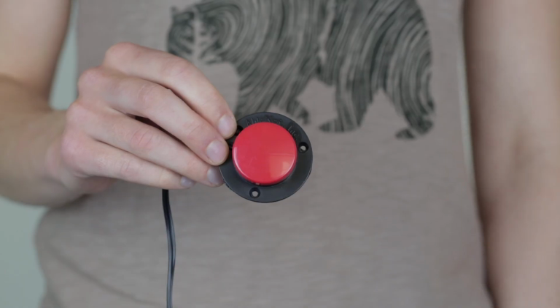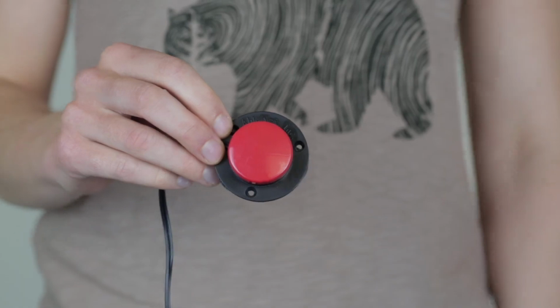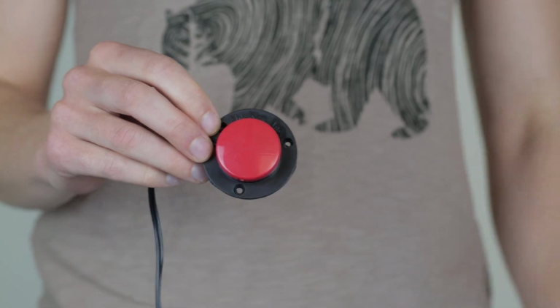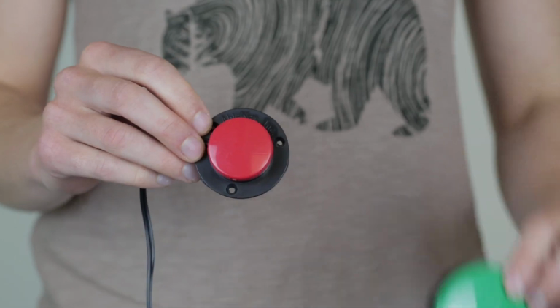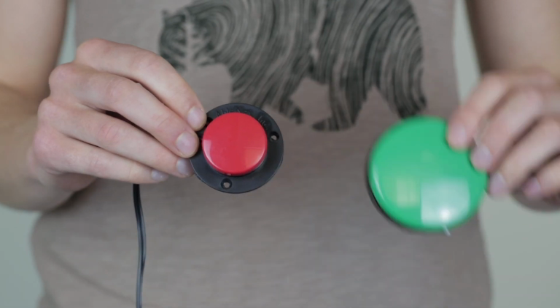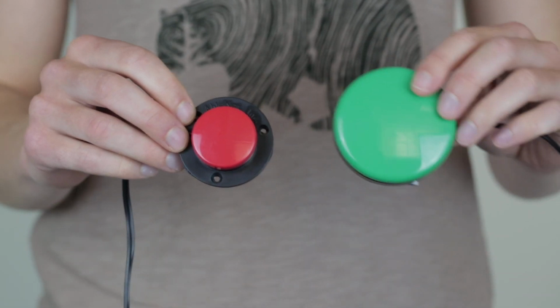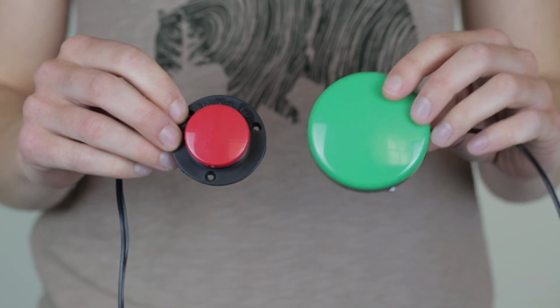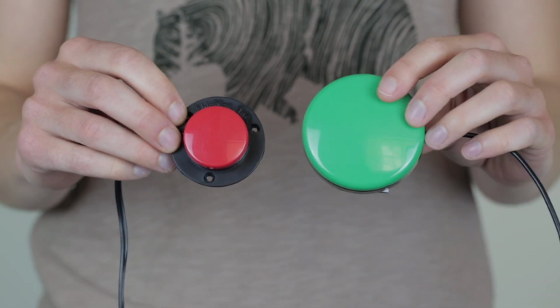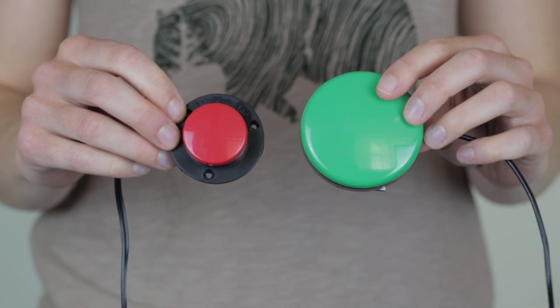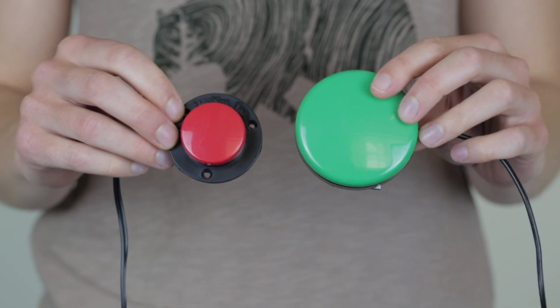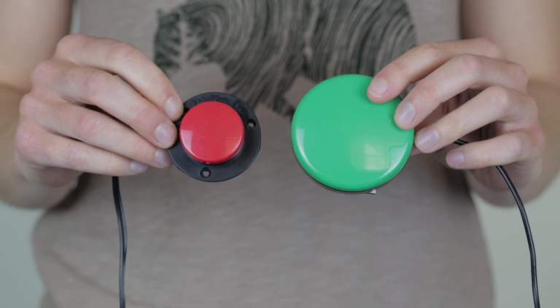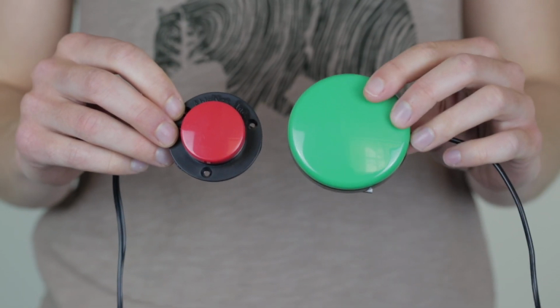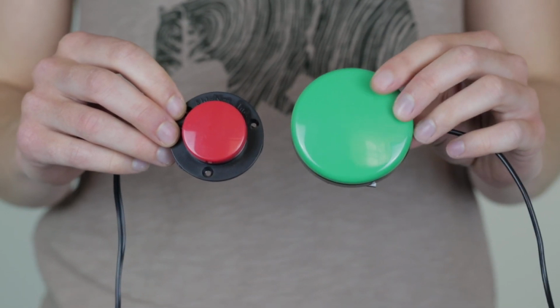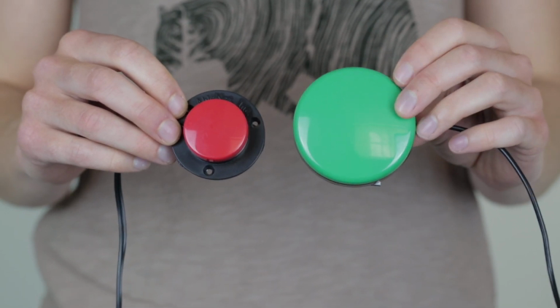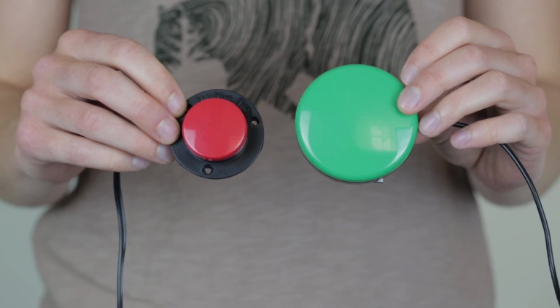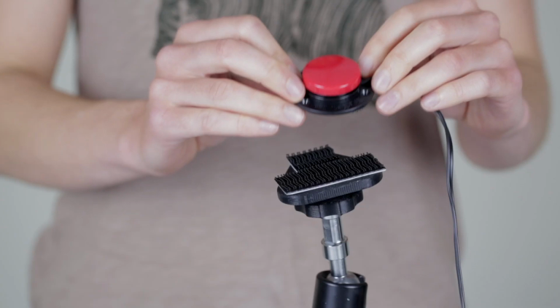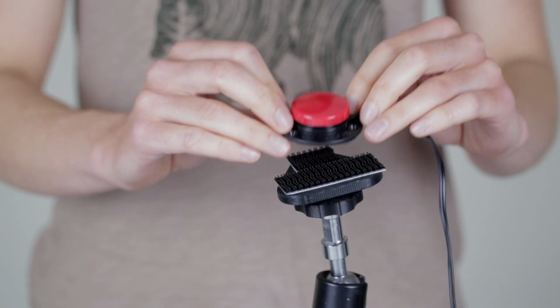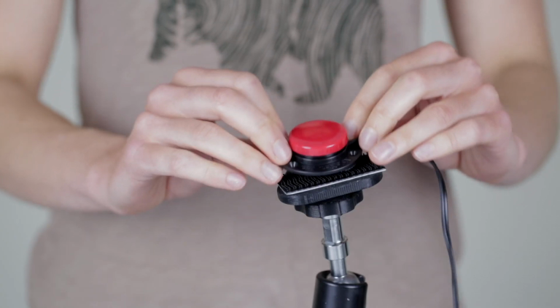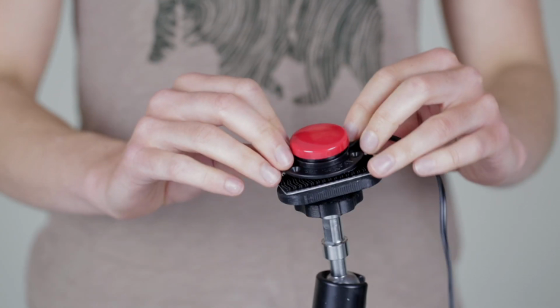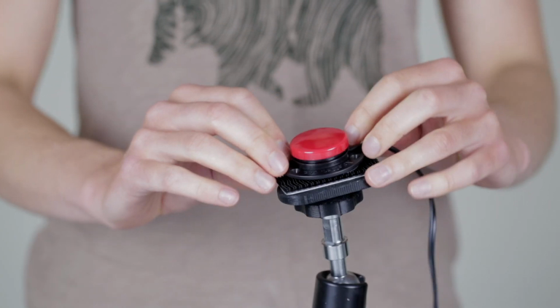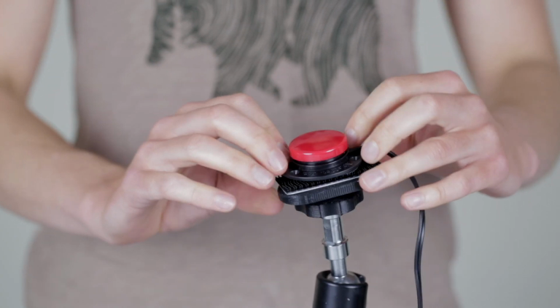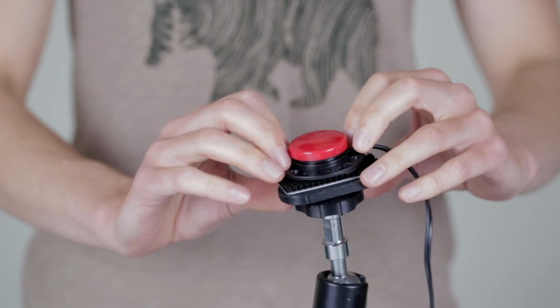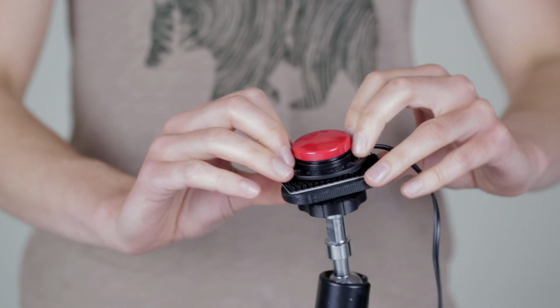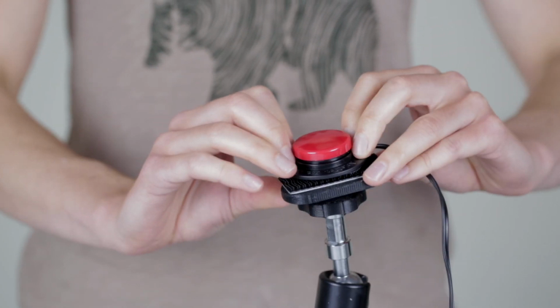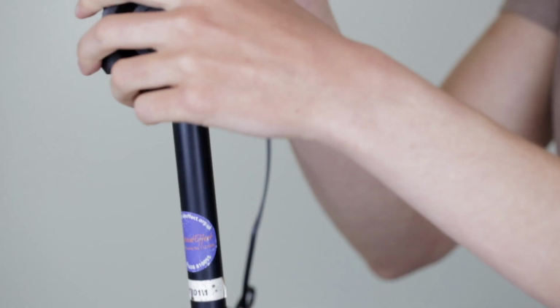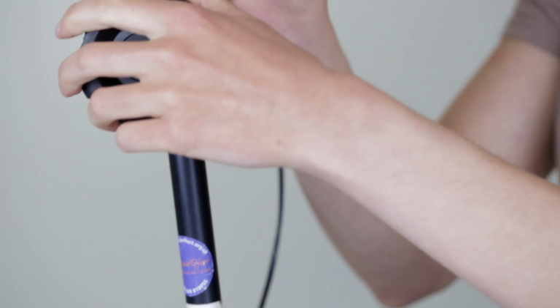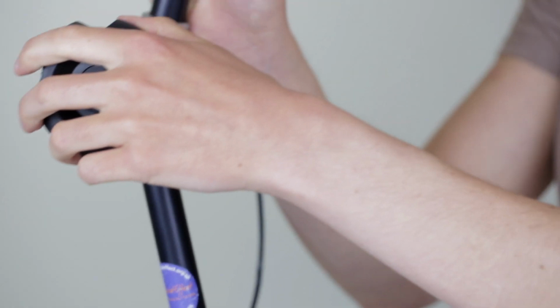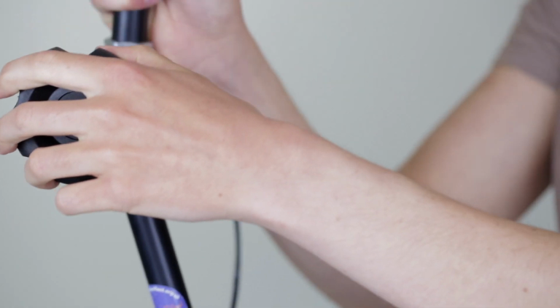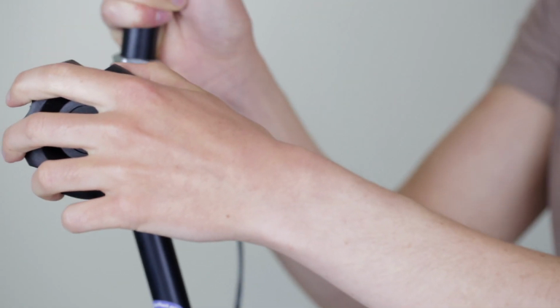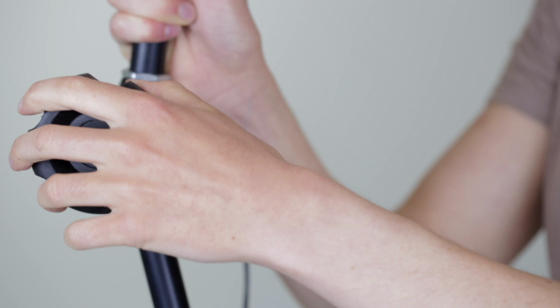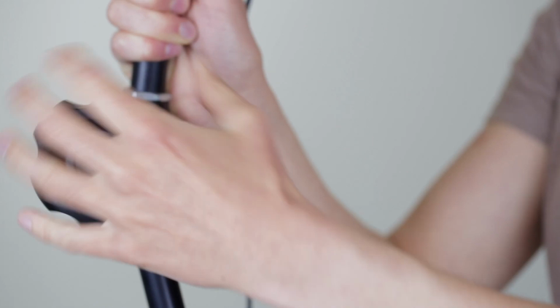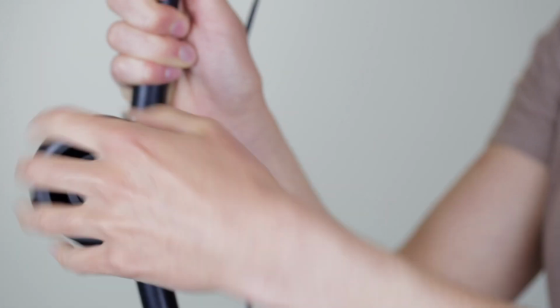The Spex switch is a little bit smaller than the Buddy Button but it requires the same amount of pressure to activate it.